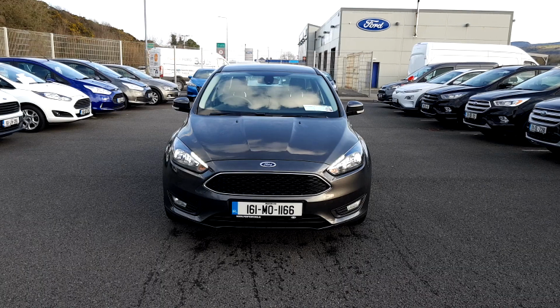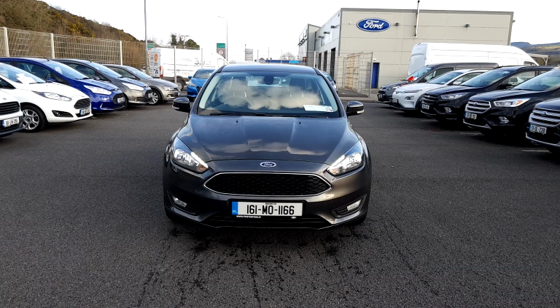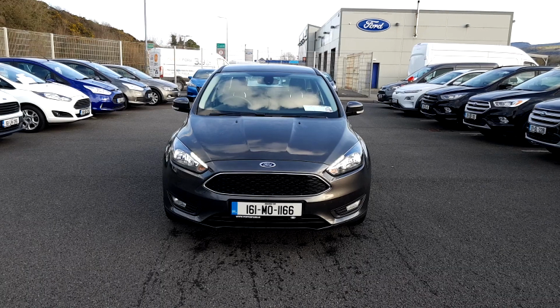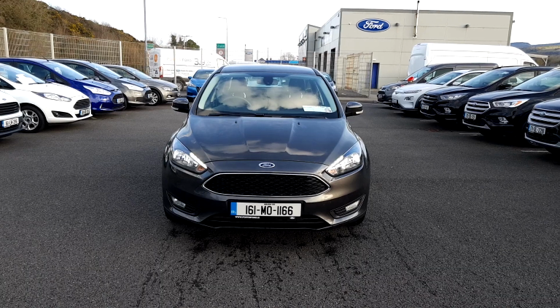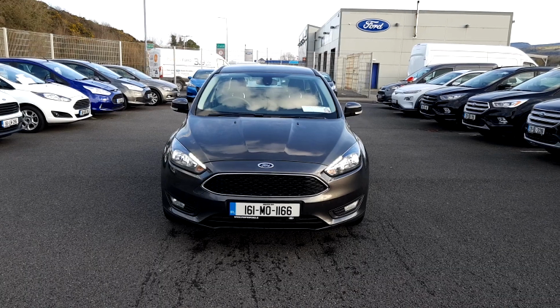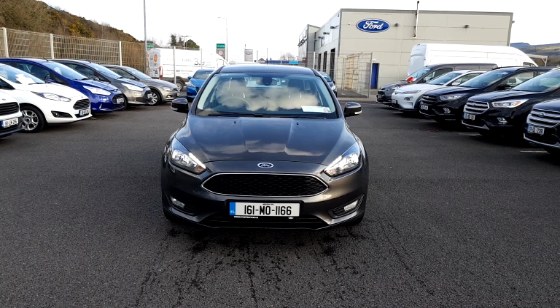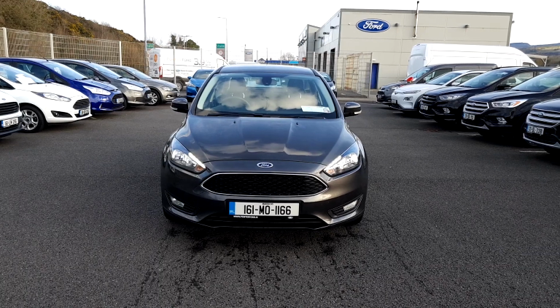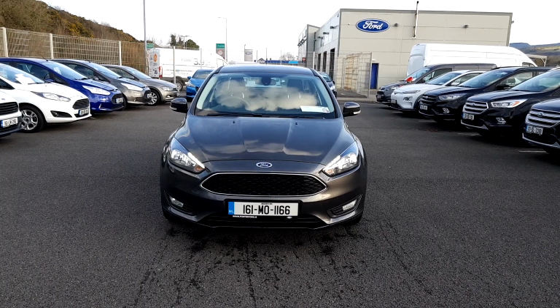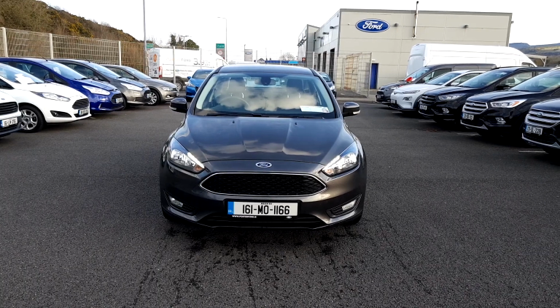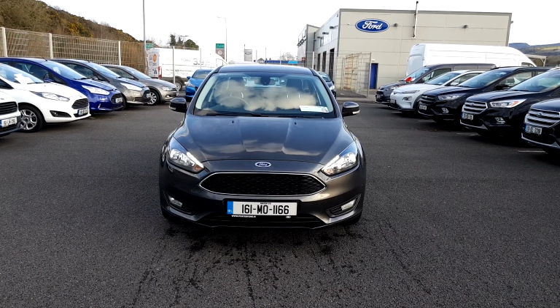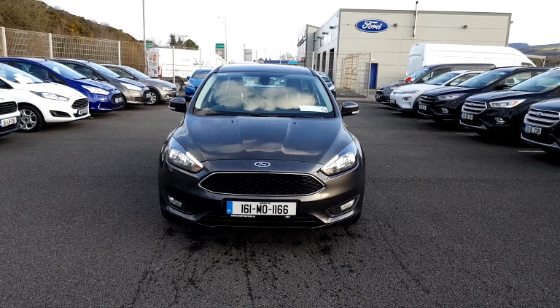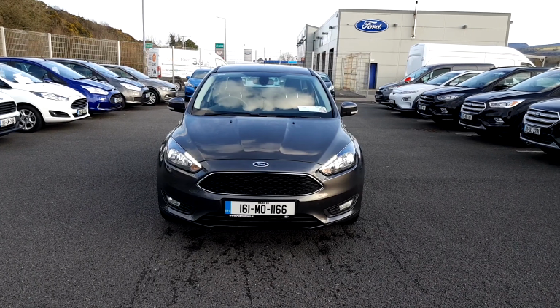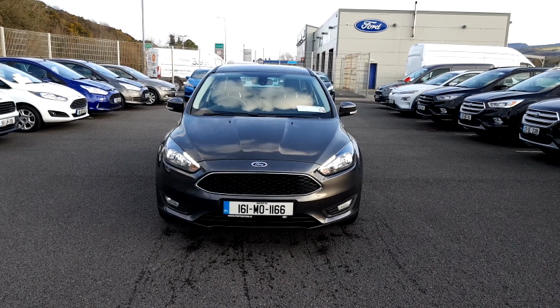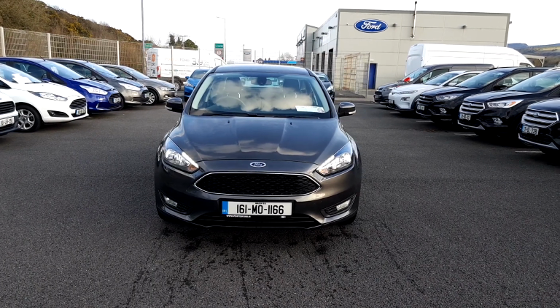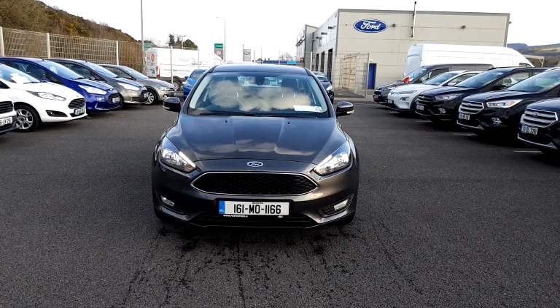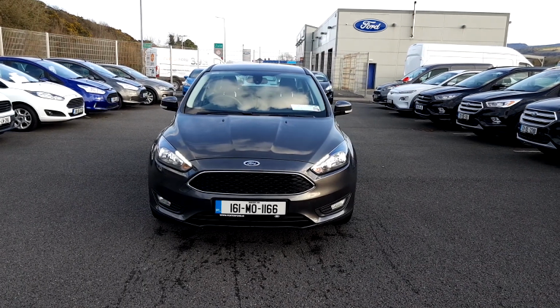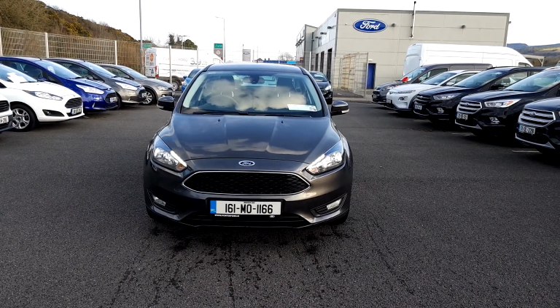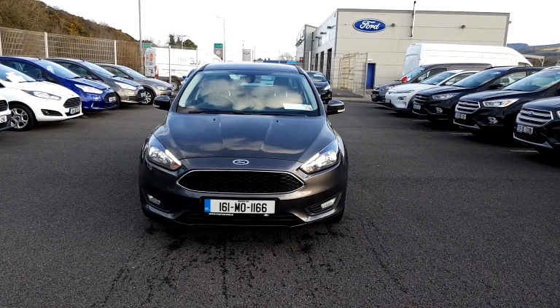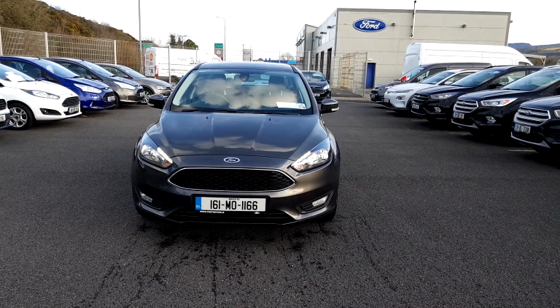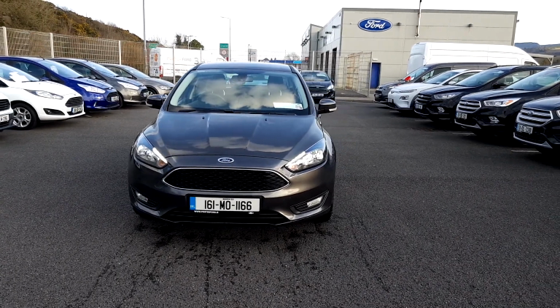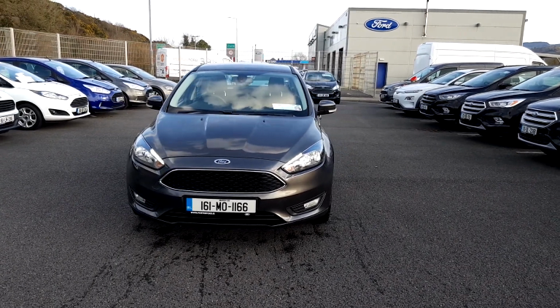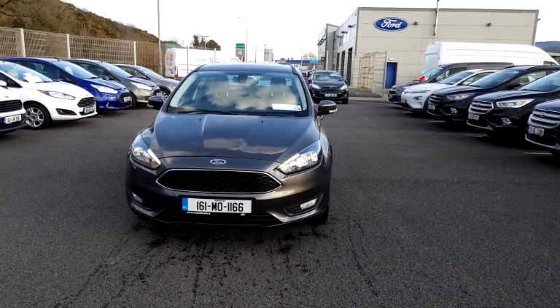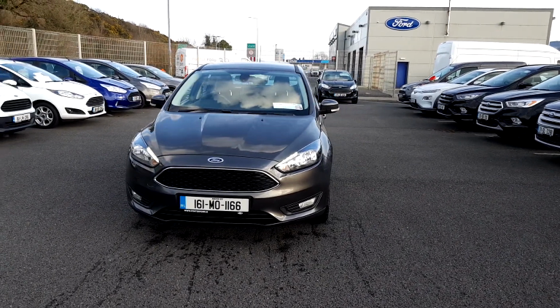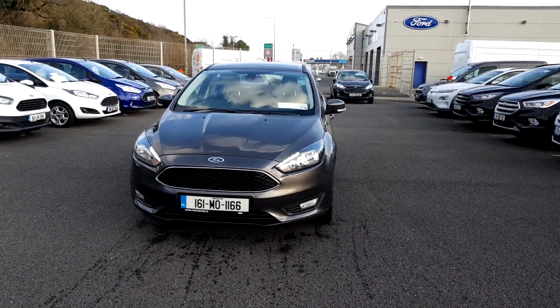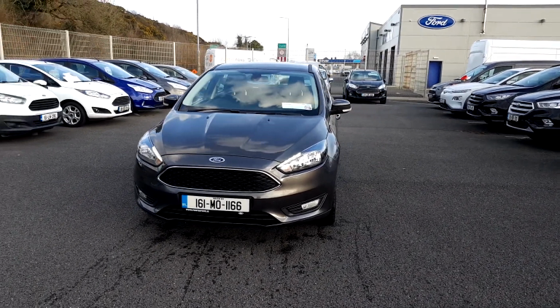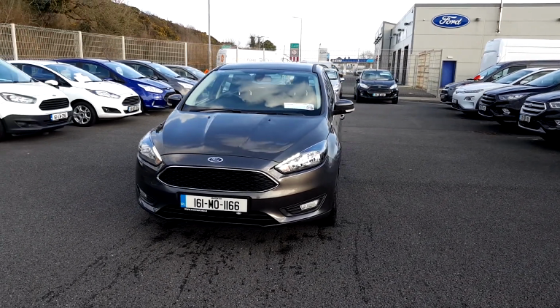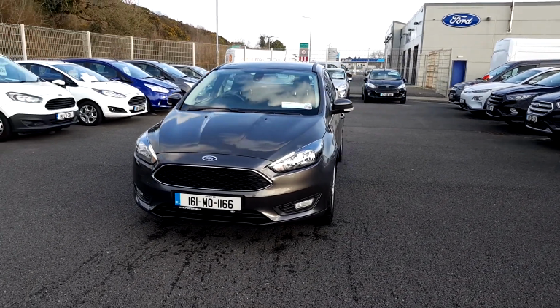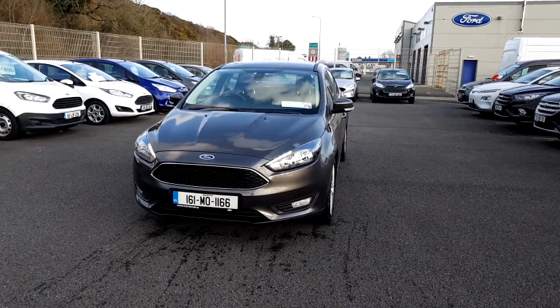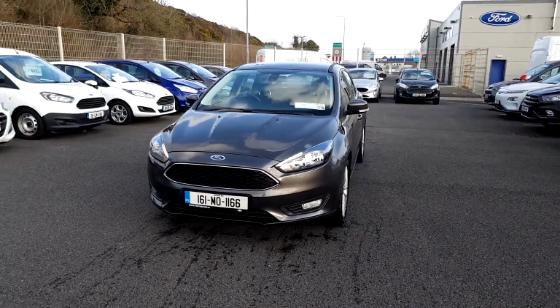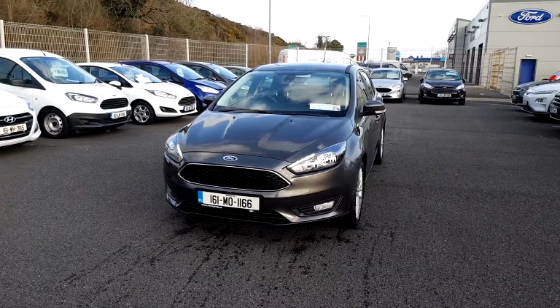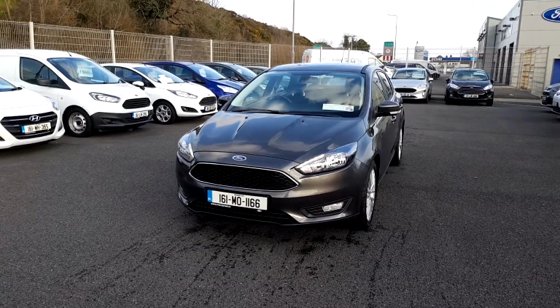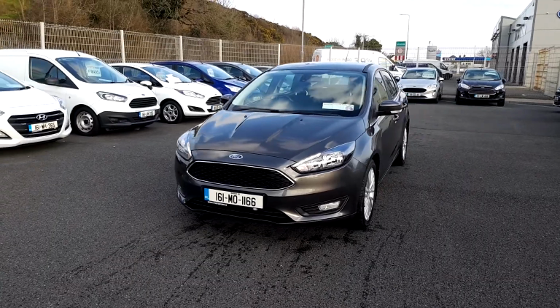Welcome to Porta Ford Approved Used Cars. Today I'd like to show you through this 161 Ford Focus Saloon.